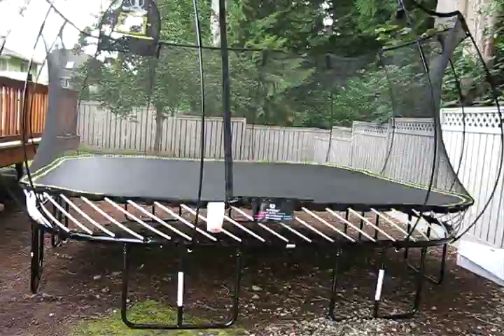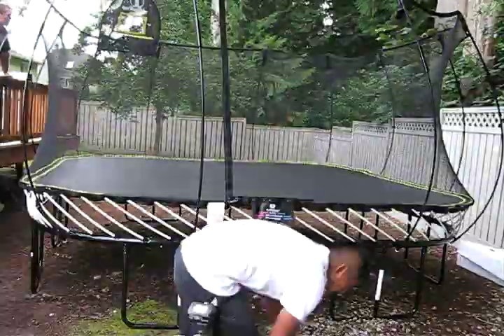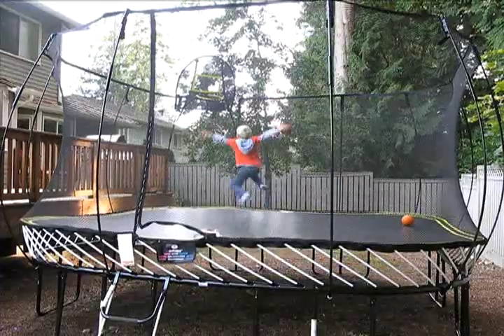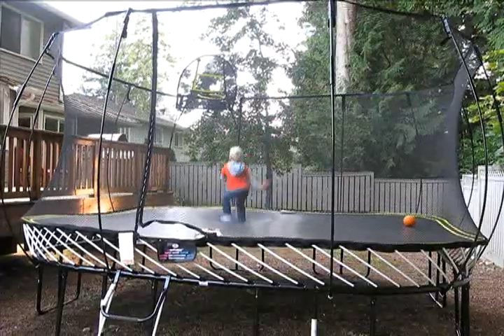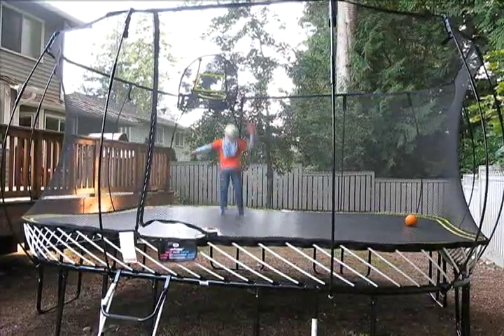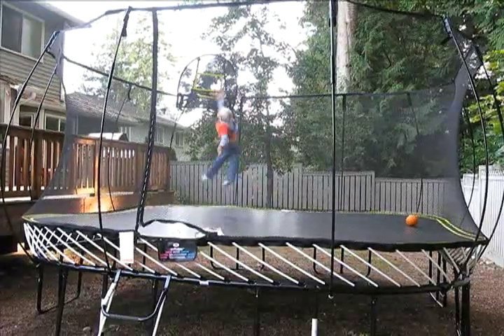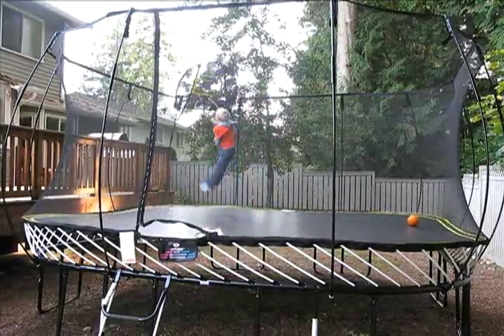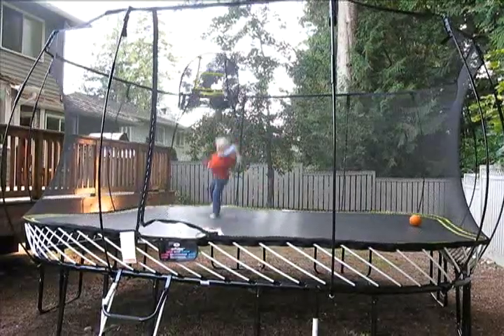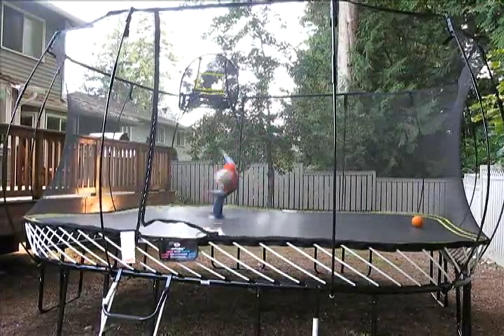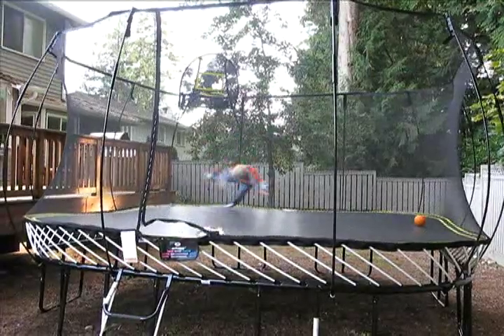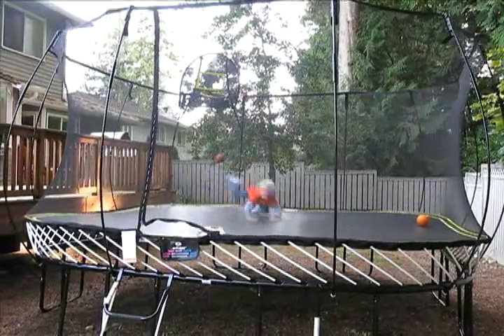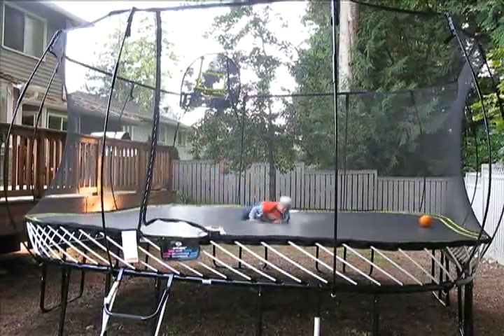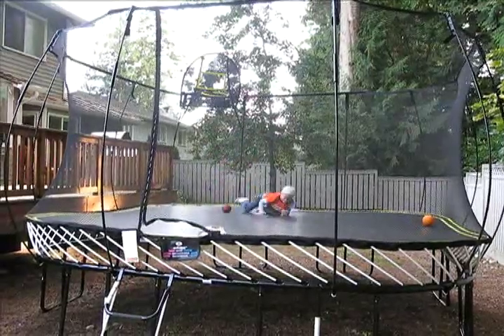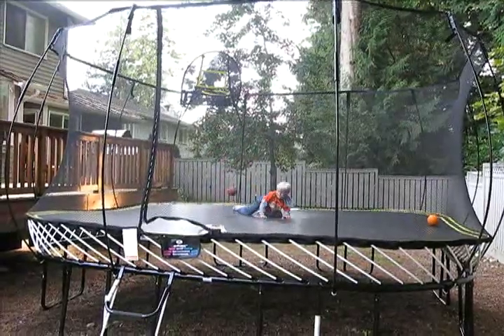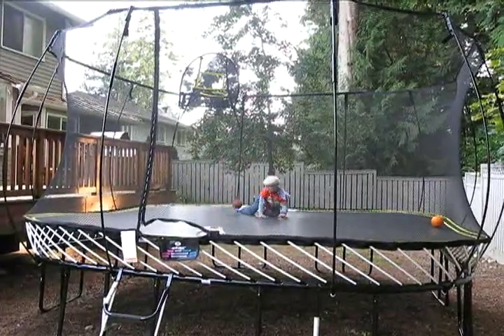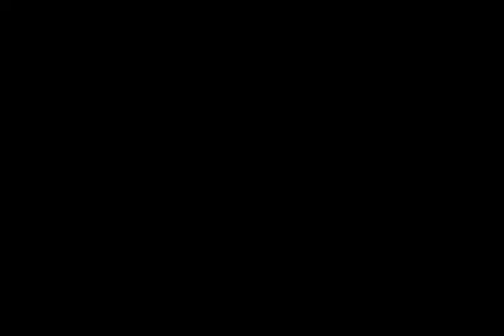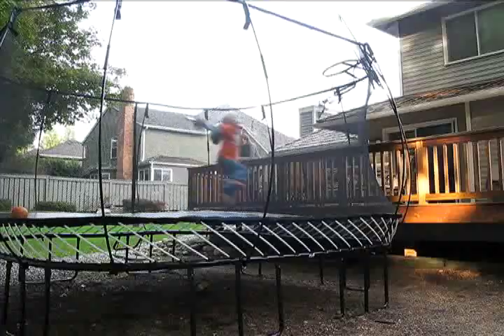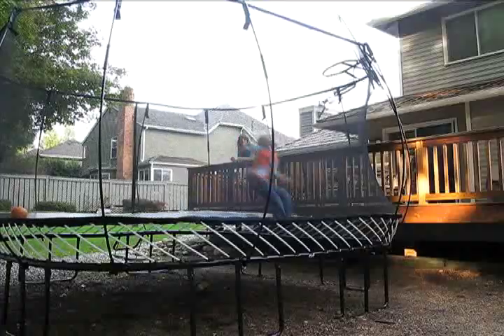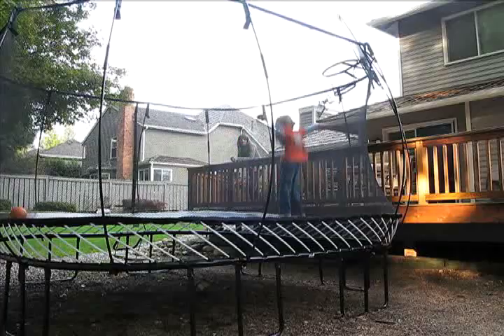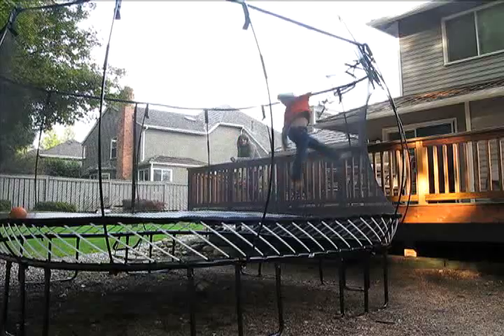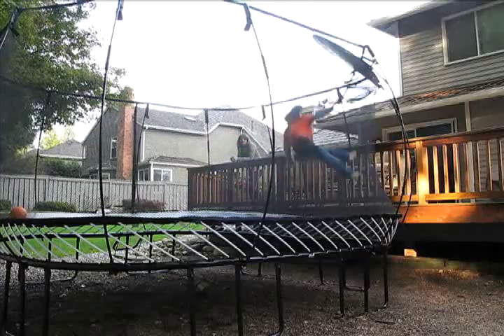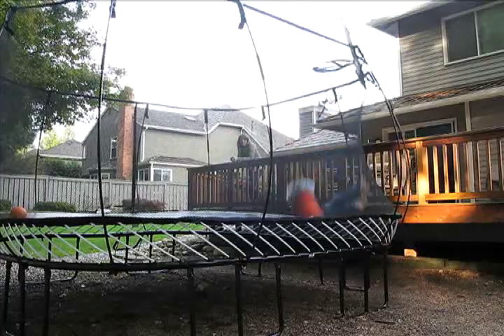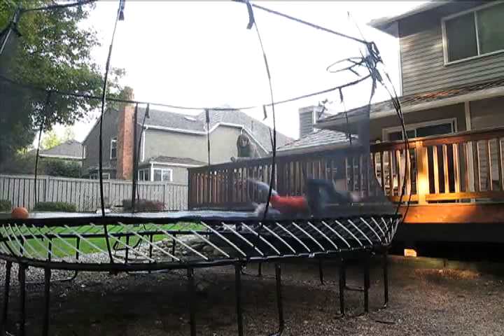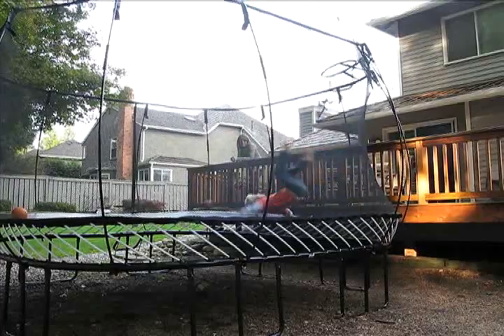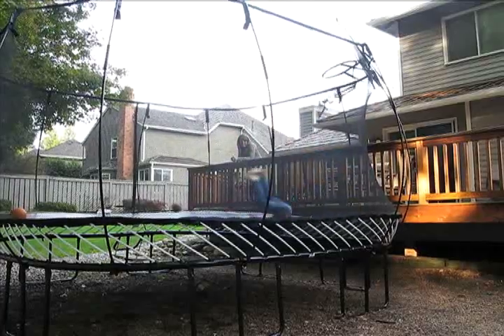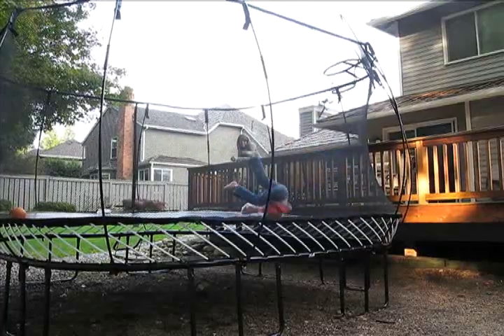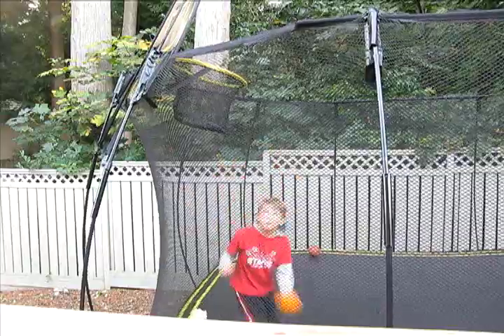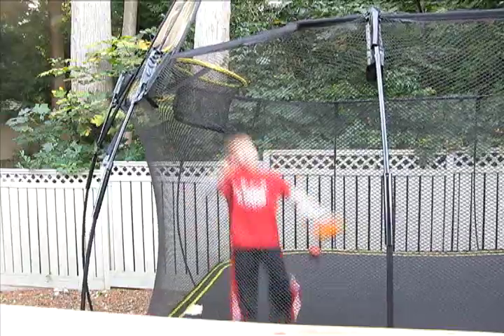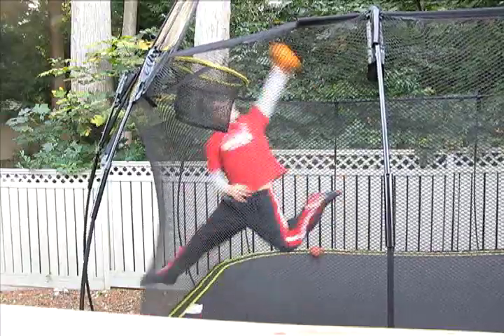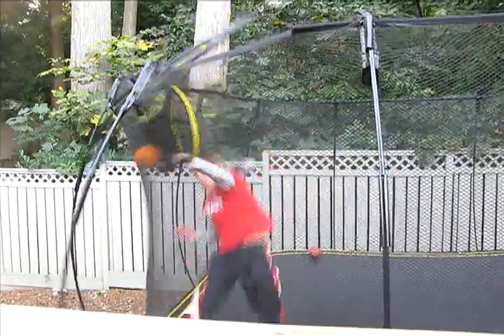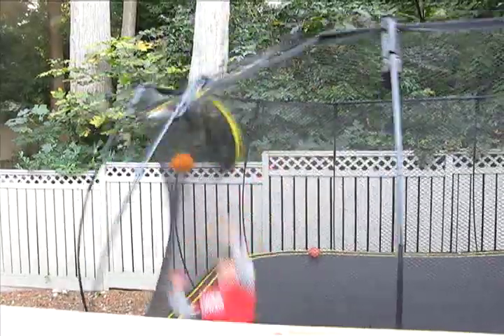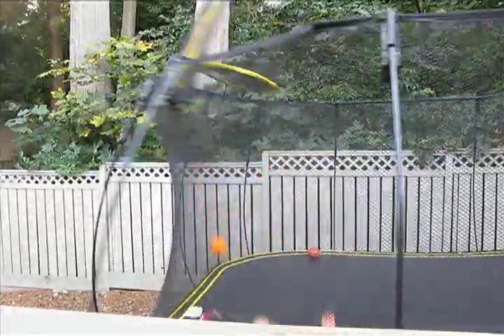I also heard that 10 minutes on the trampoline is equivalent to 30 minutes on the treadmill, so now I can use that extra 20 minutes in the morning to finally listen to Mitch's show.